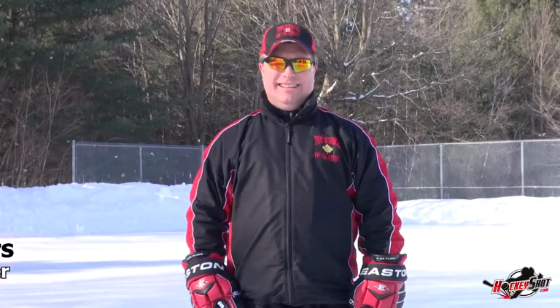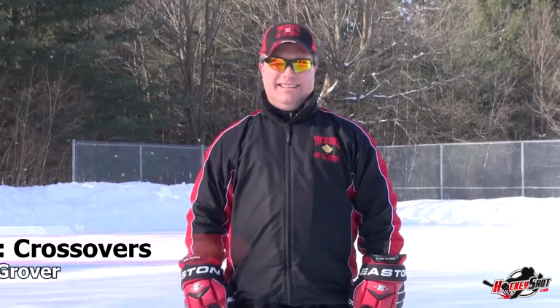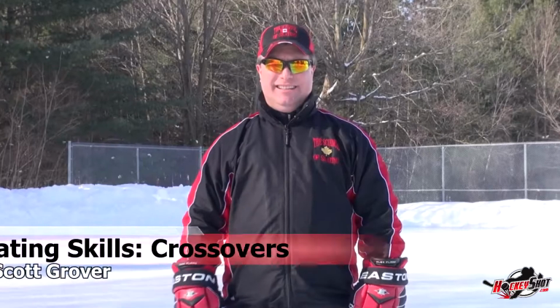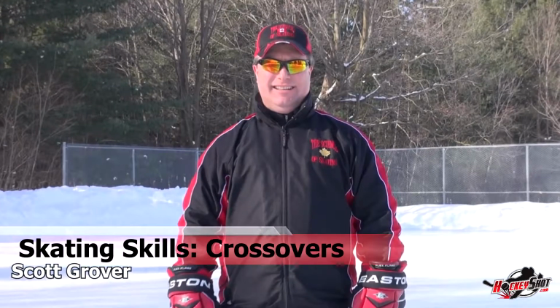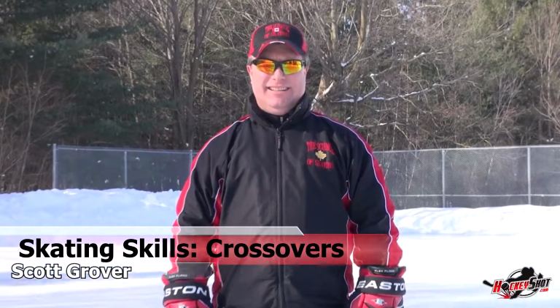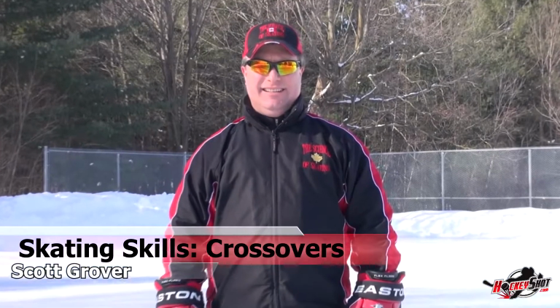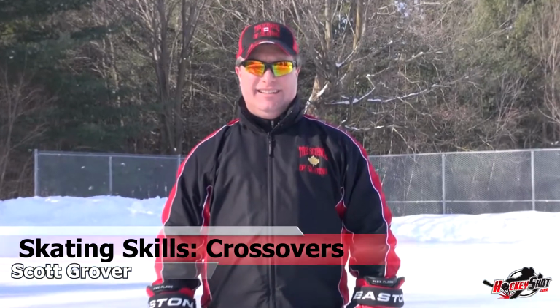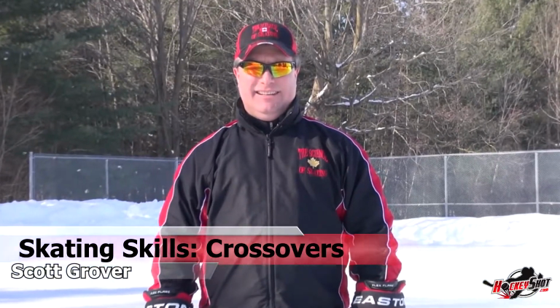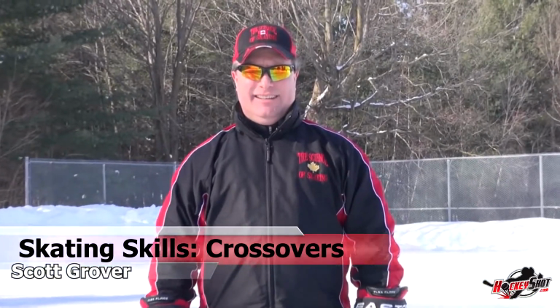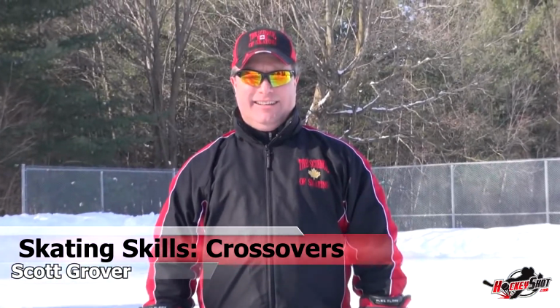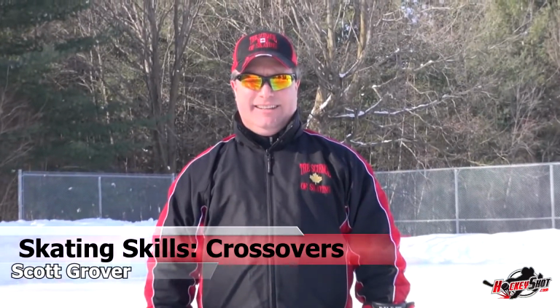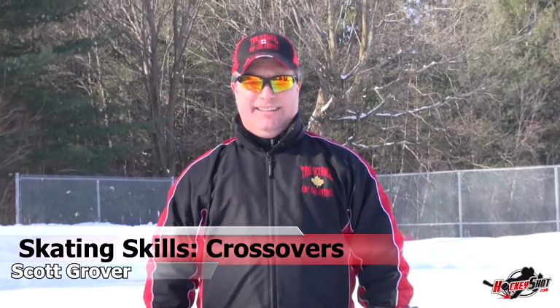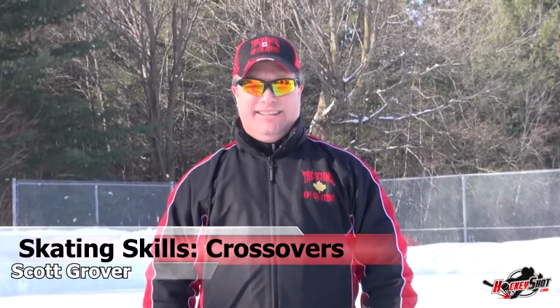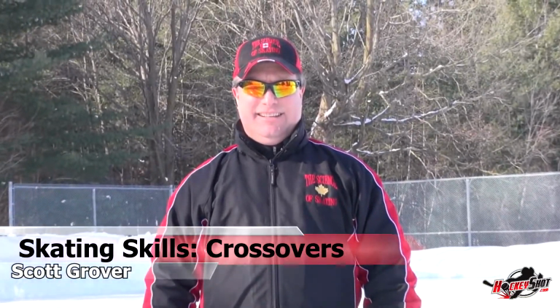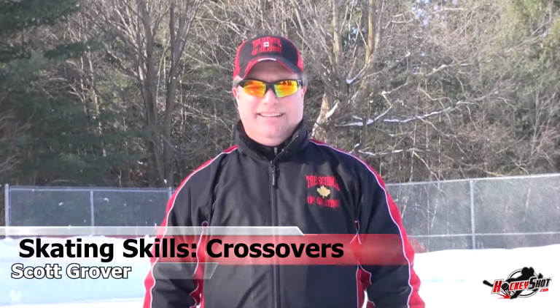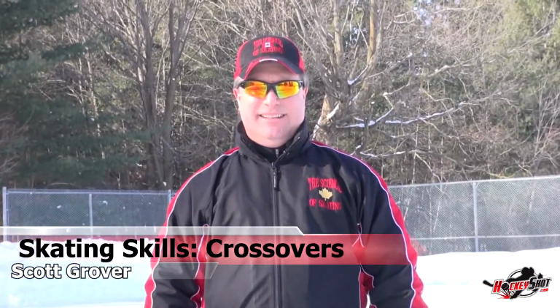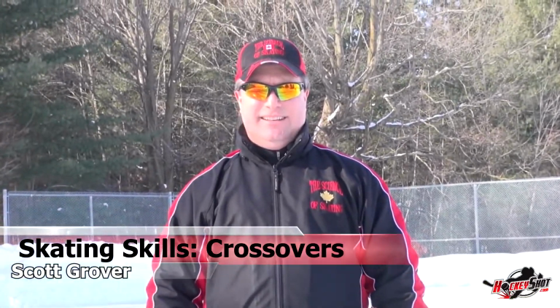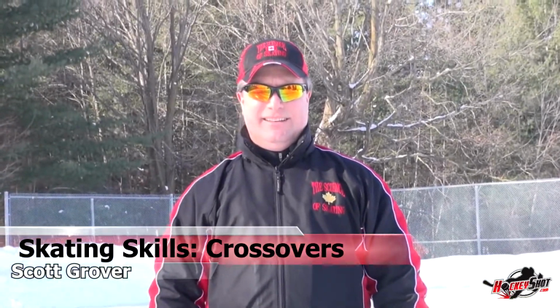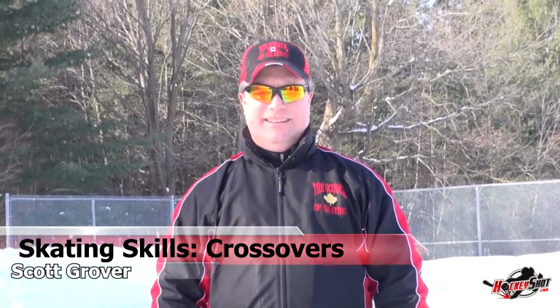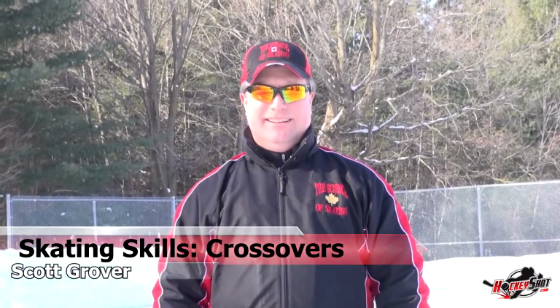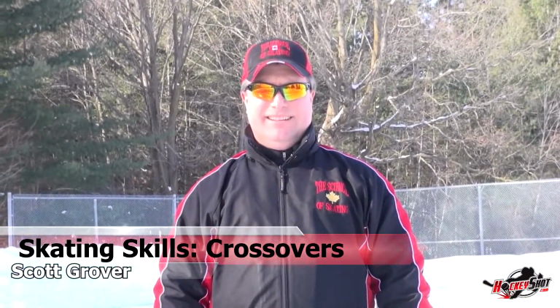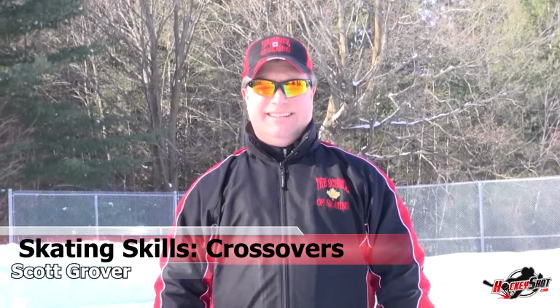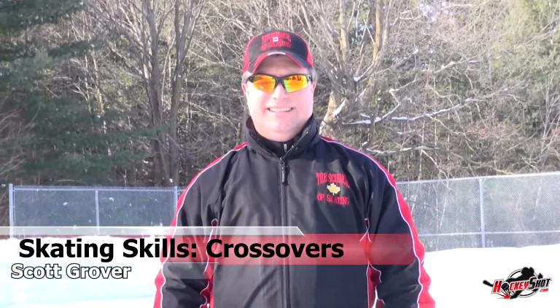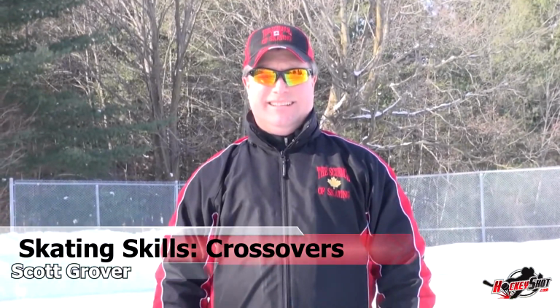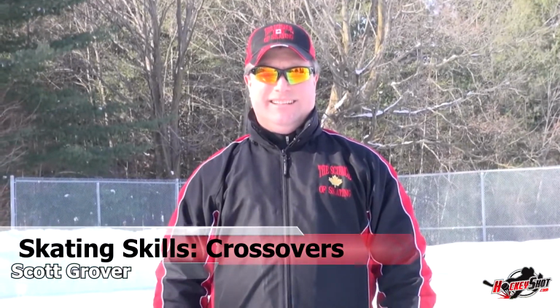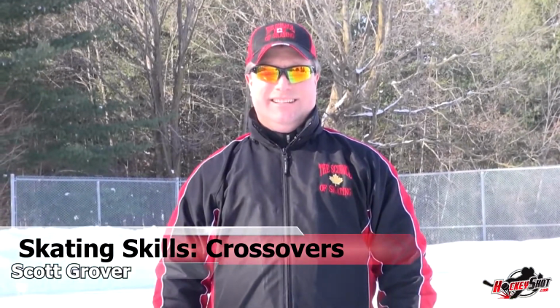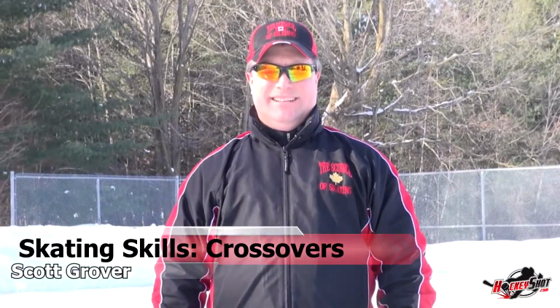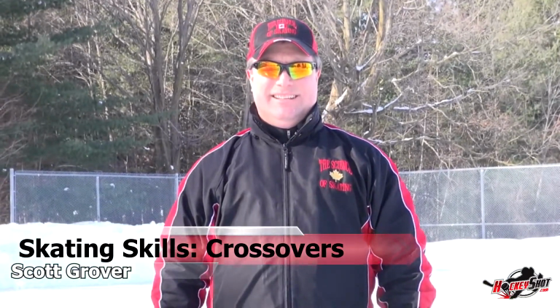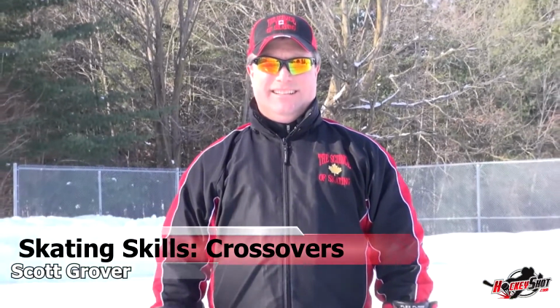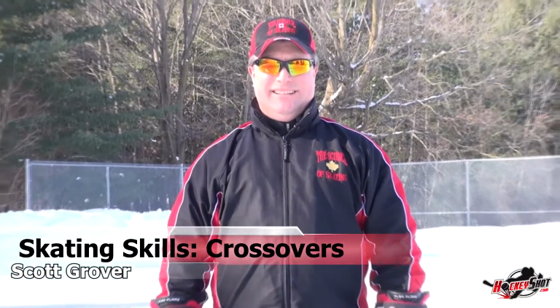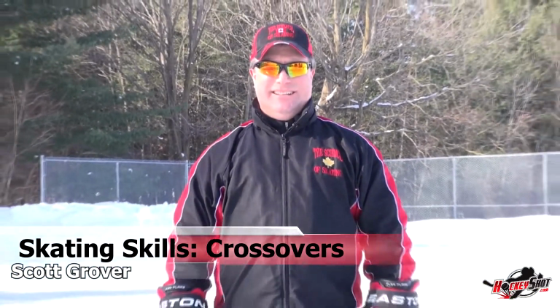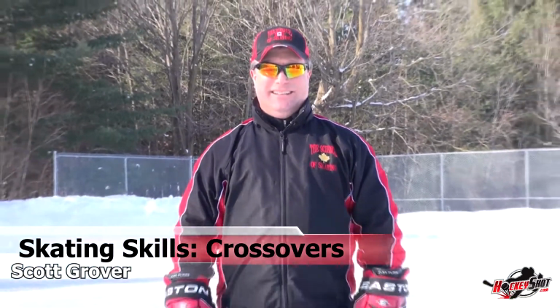We're here with Scott Grover. He's been teaching people how to skate for over 30 years and he's gonna get you started with the basics of the crossover.